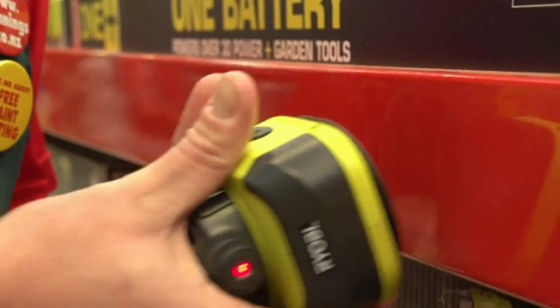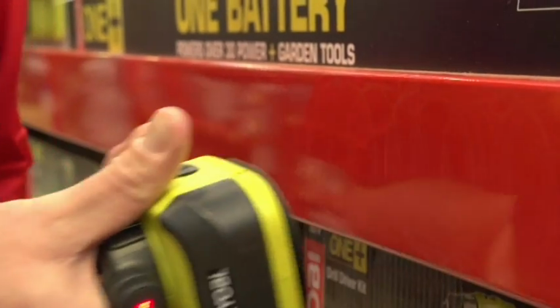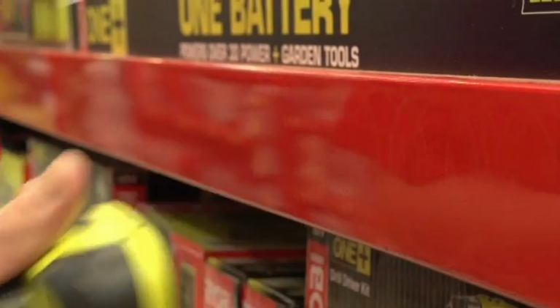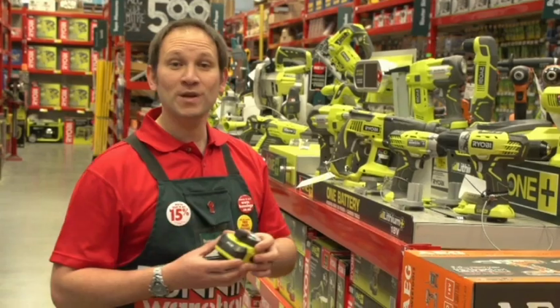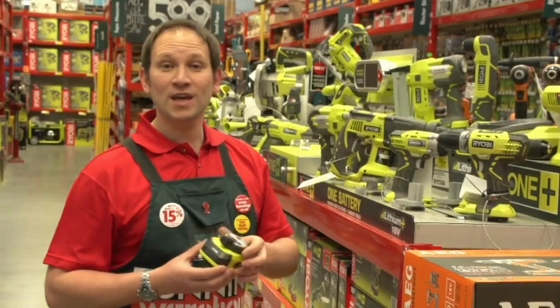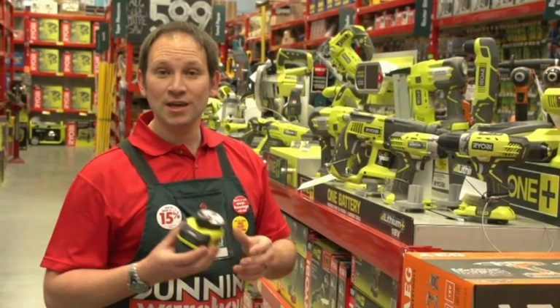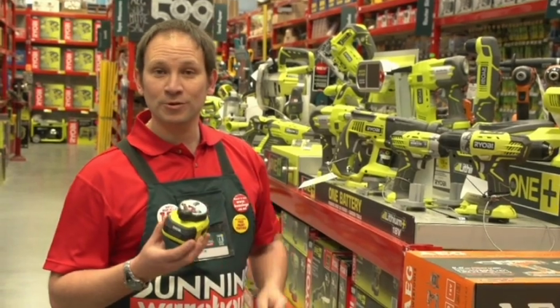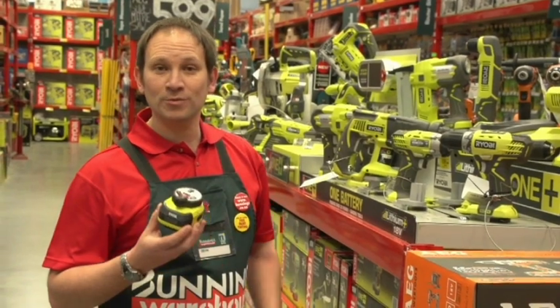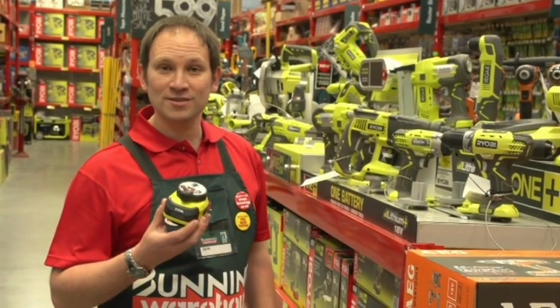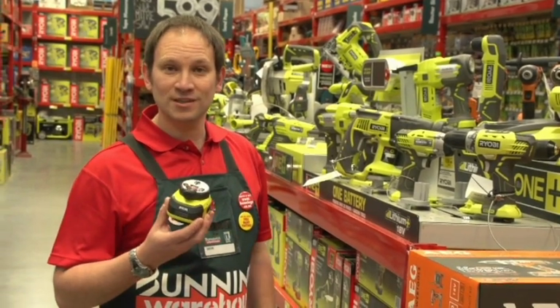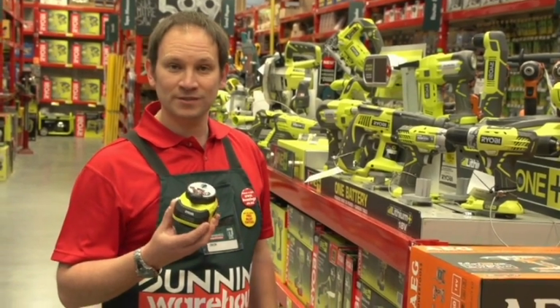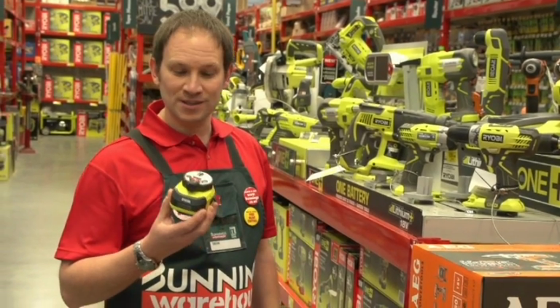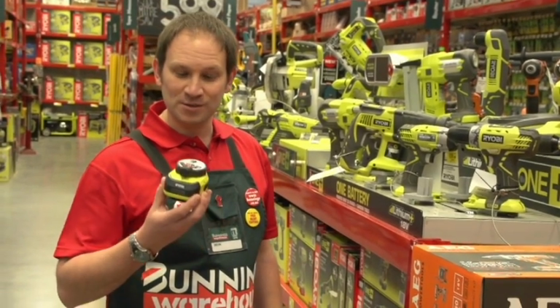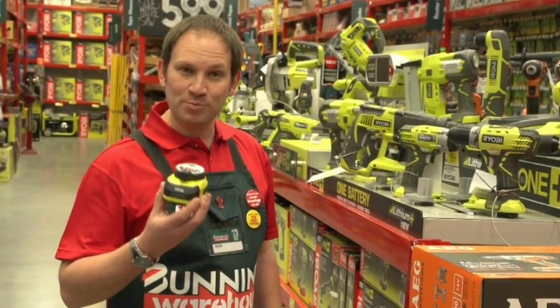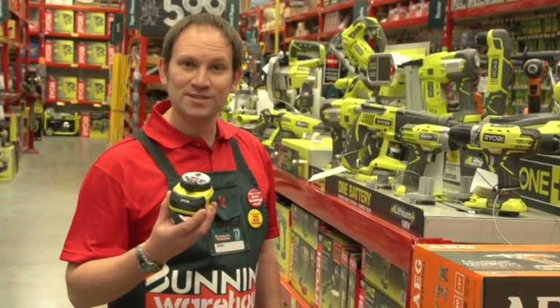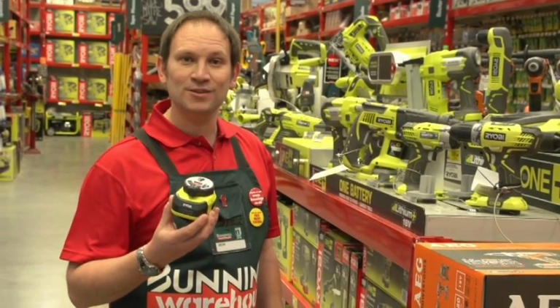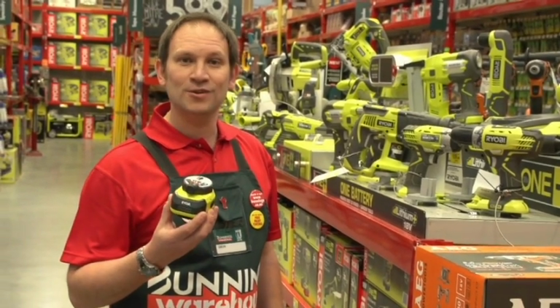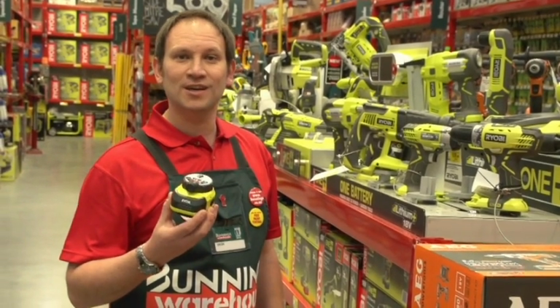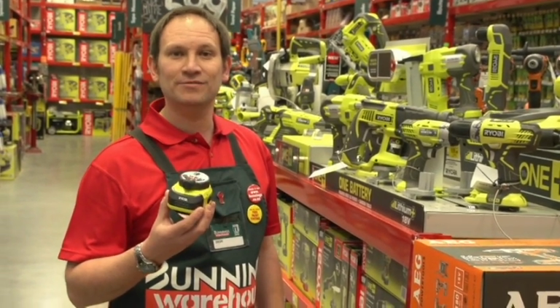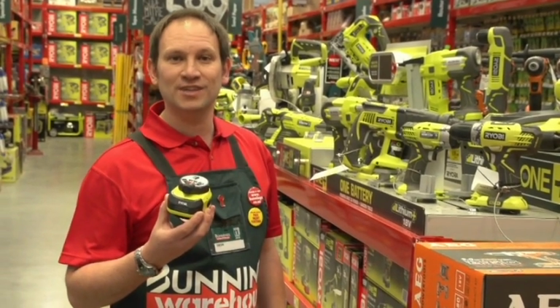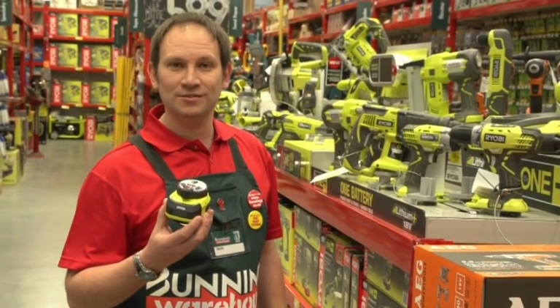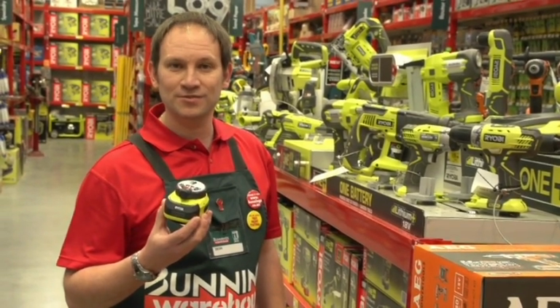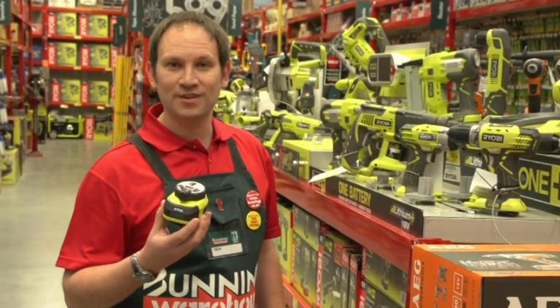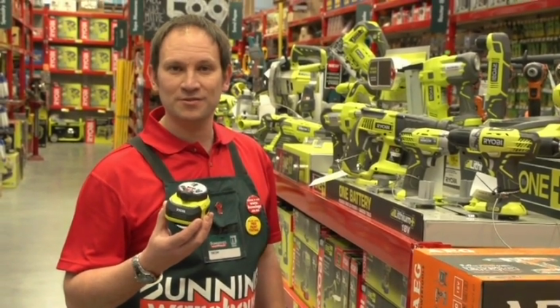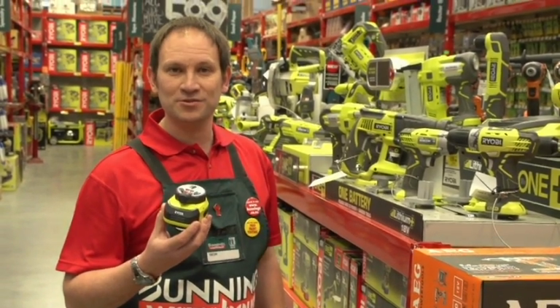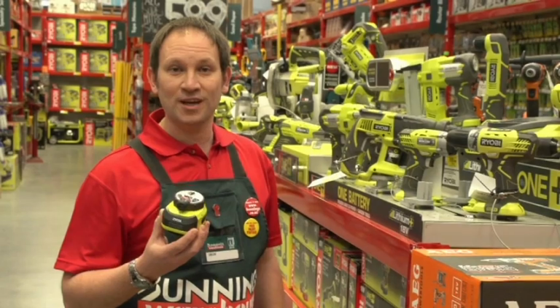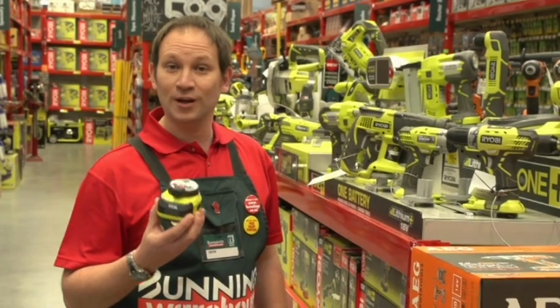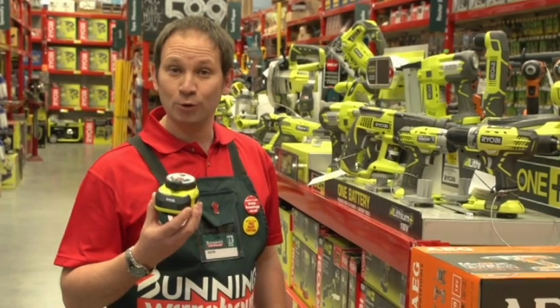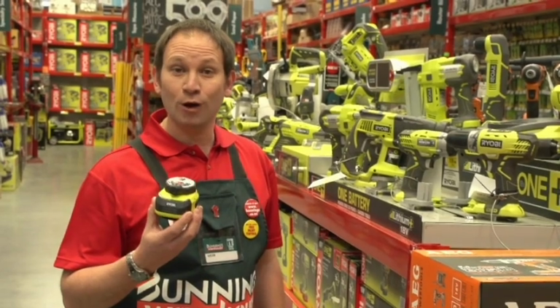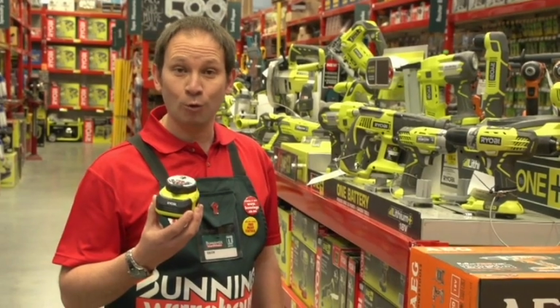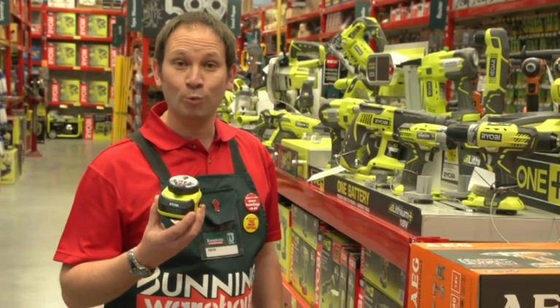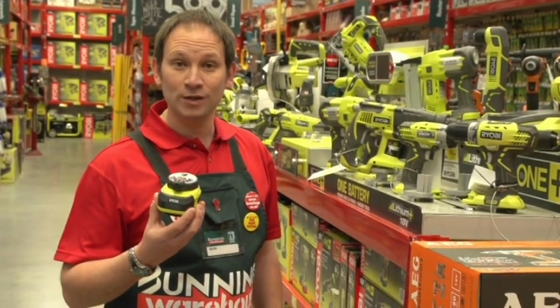The Ryobi Air Grip laser level is the best thing you could get for dad this Father's Day. I know I want one.